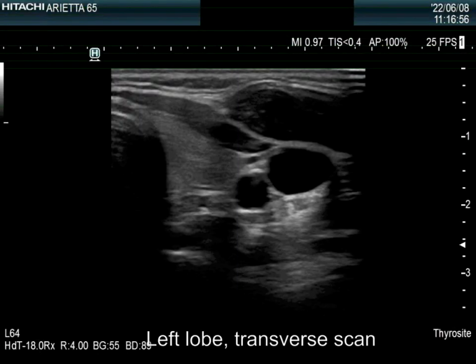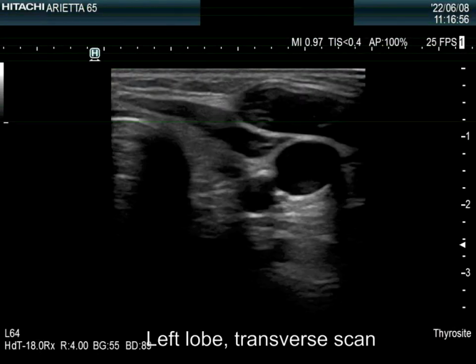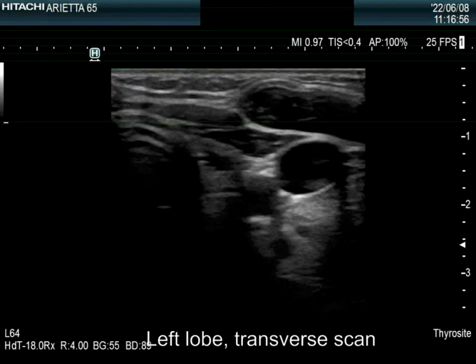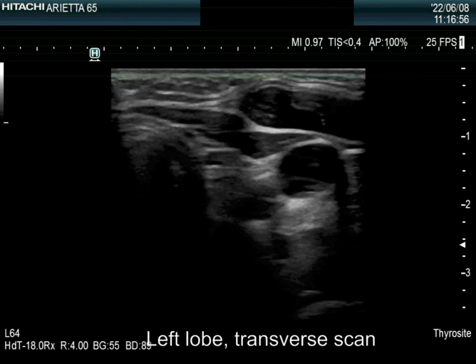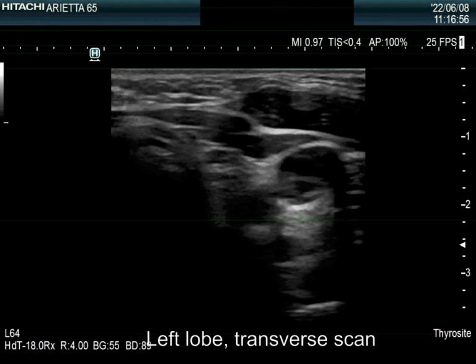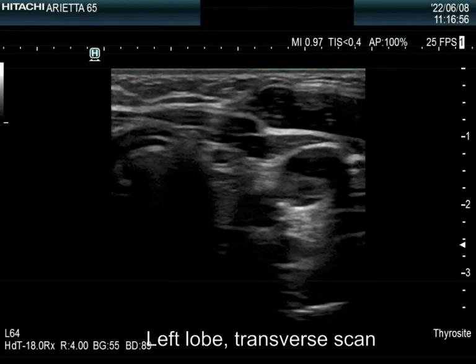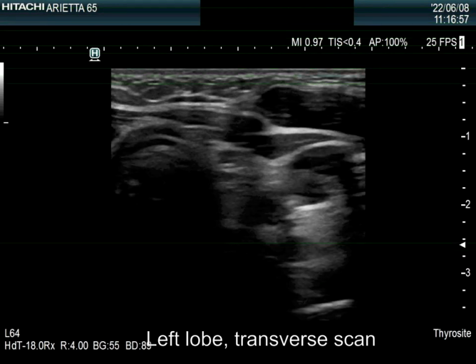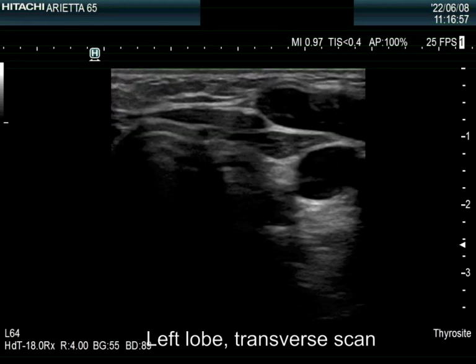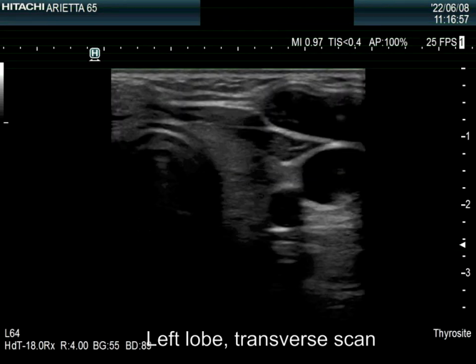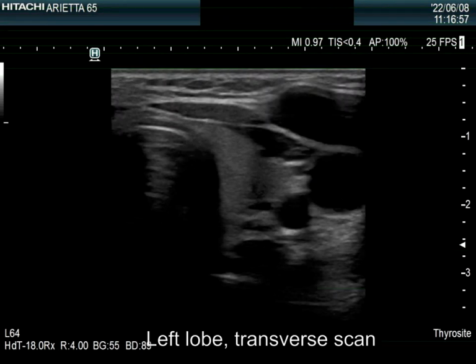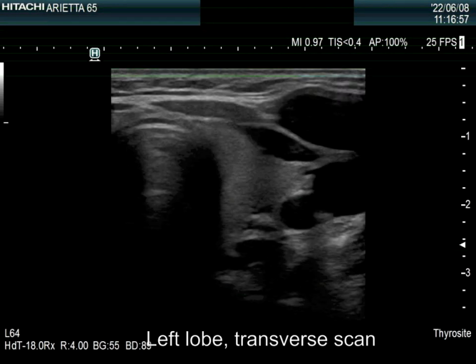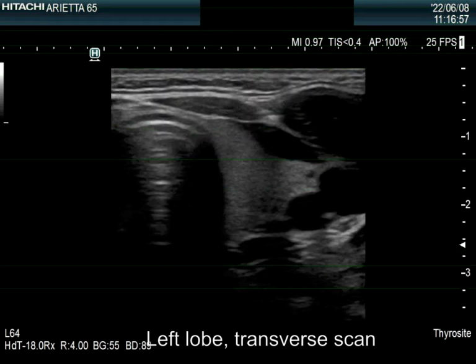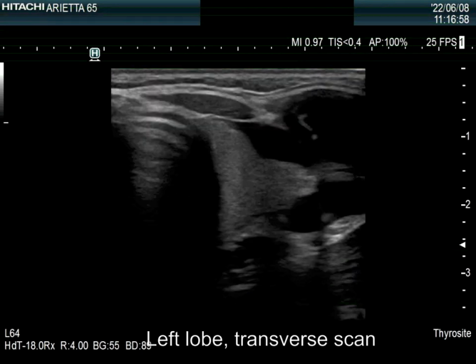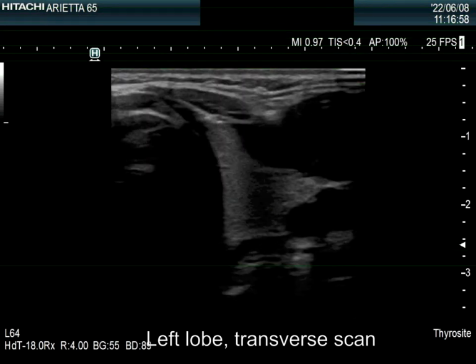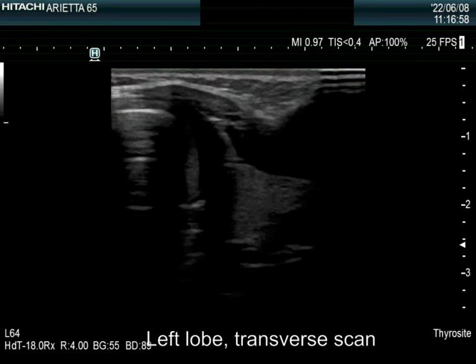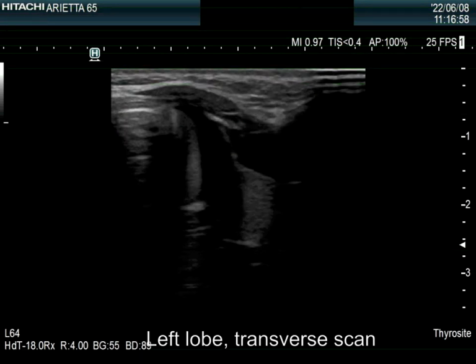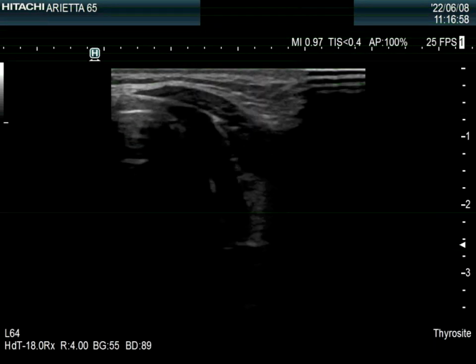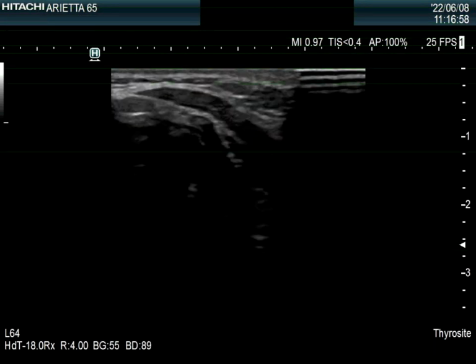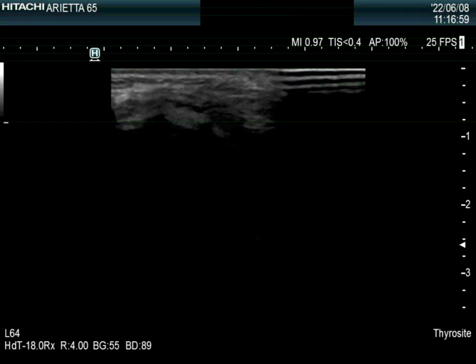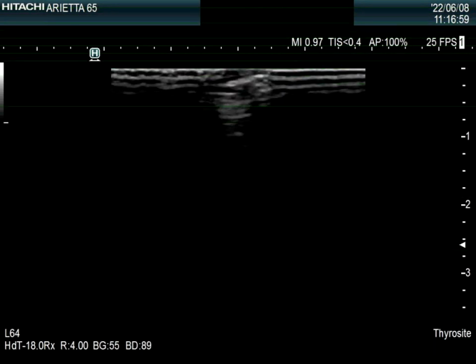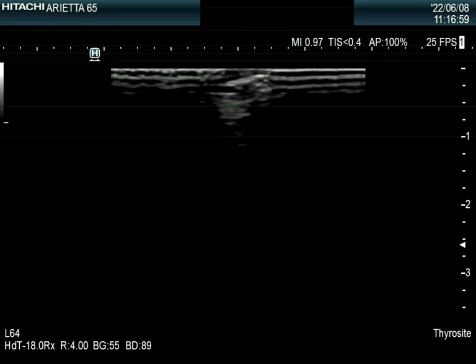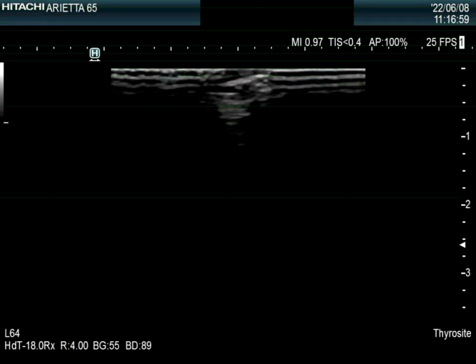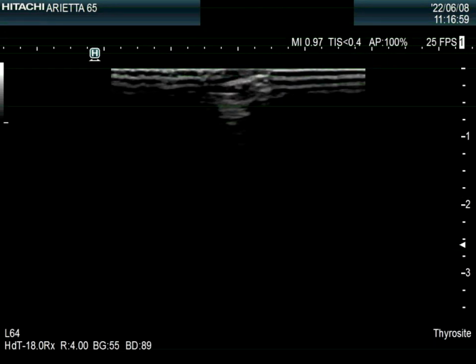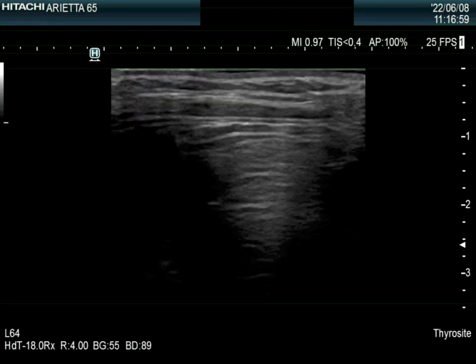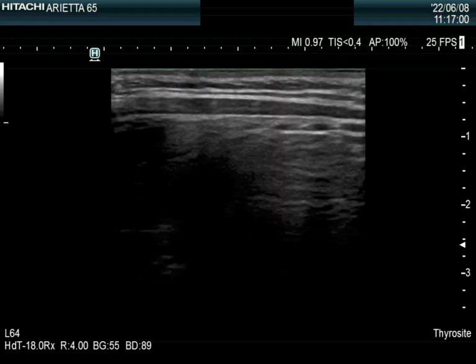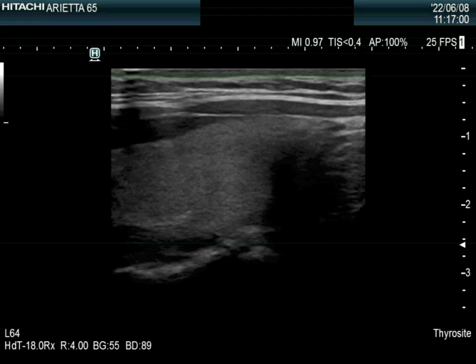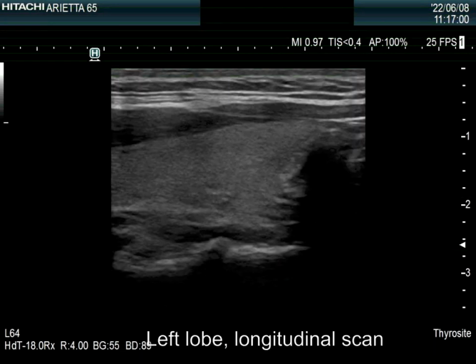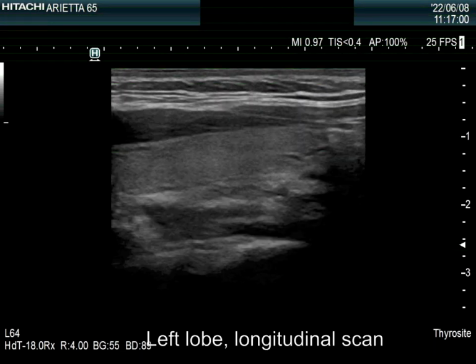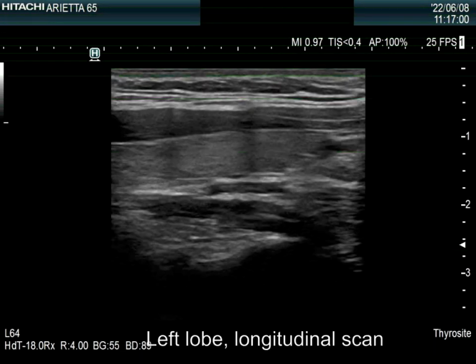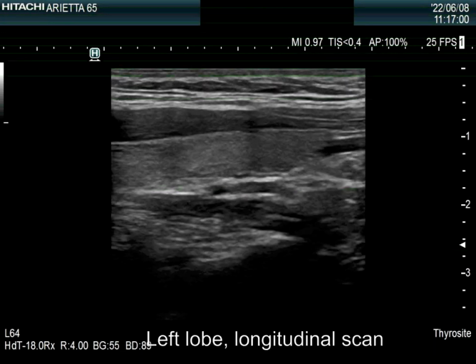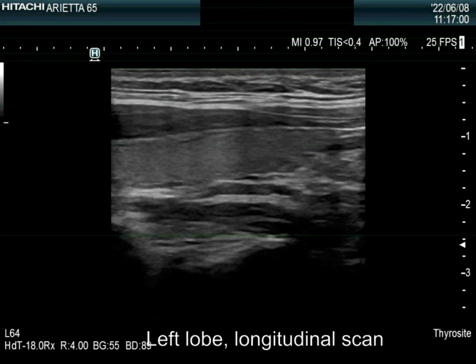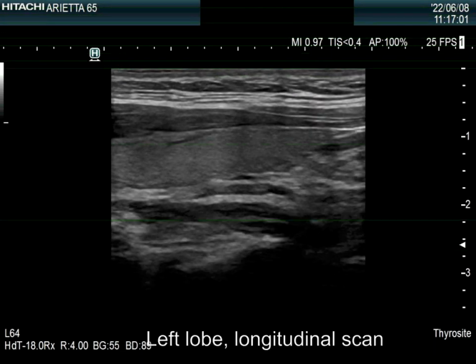The left lobe has a similar appearance. The thyroid seems to be healthy.